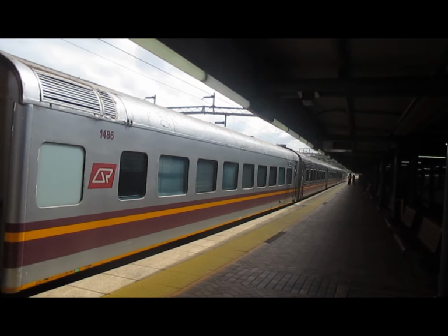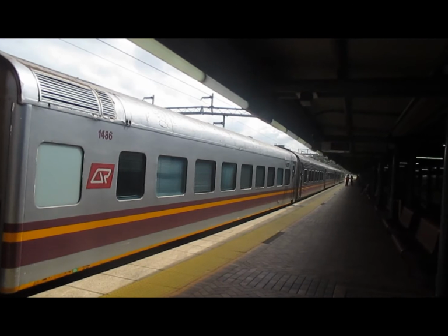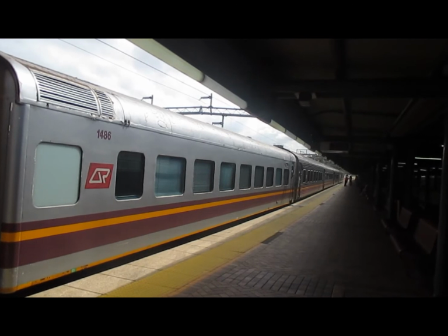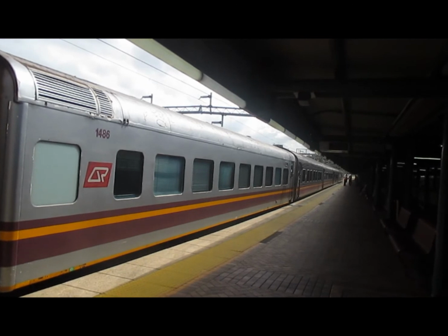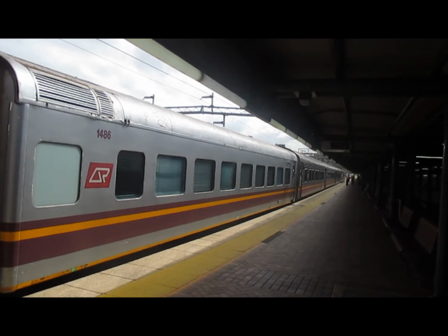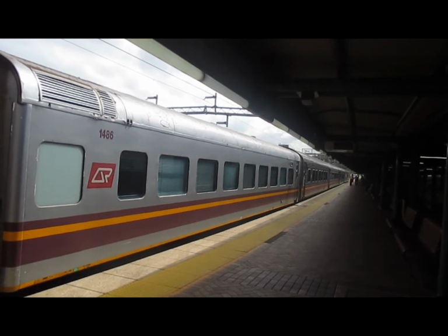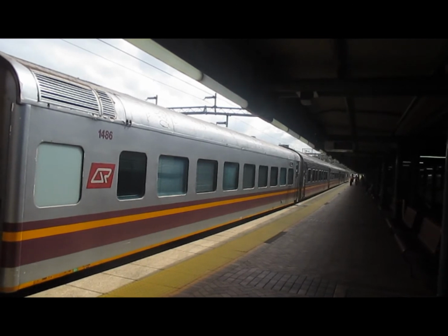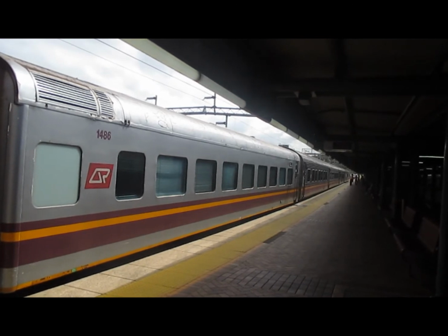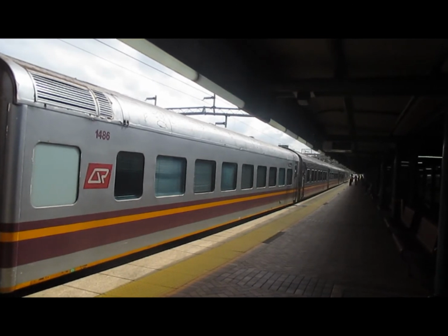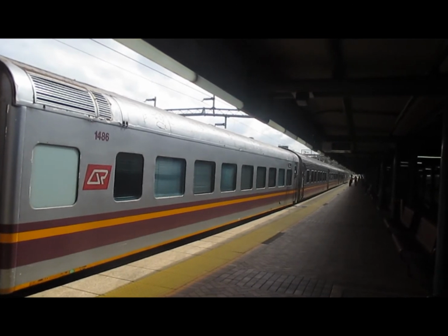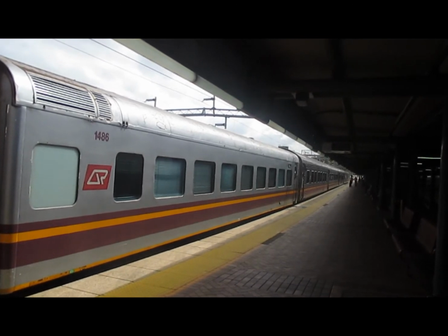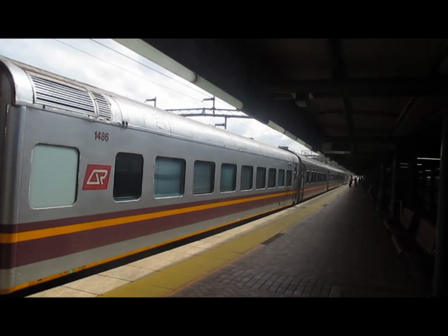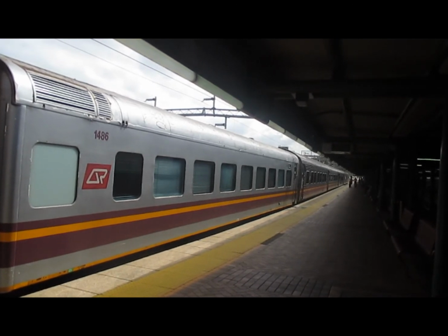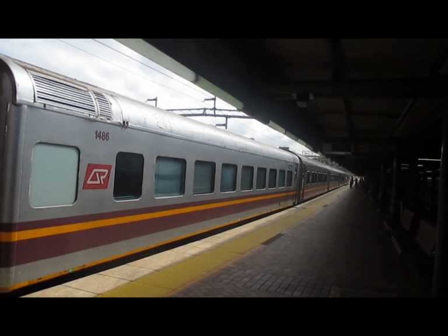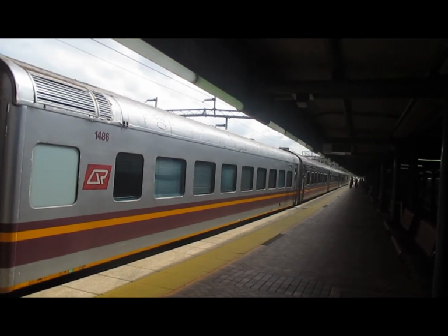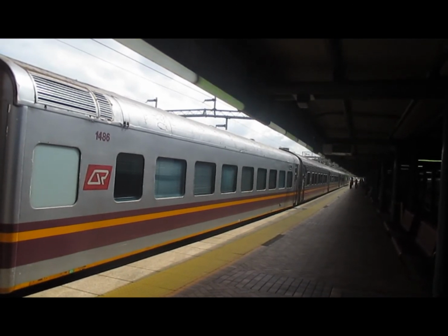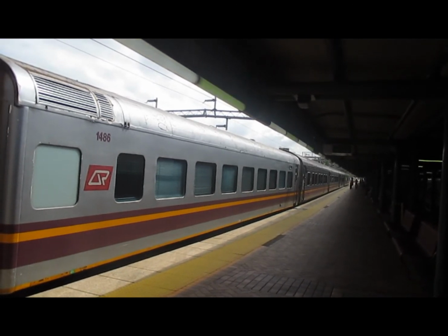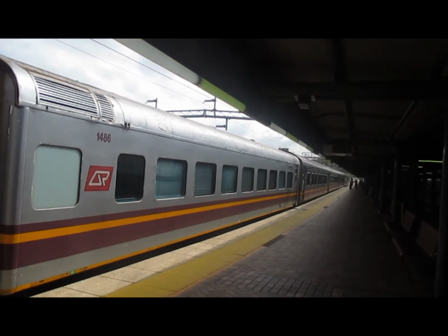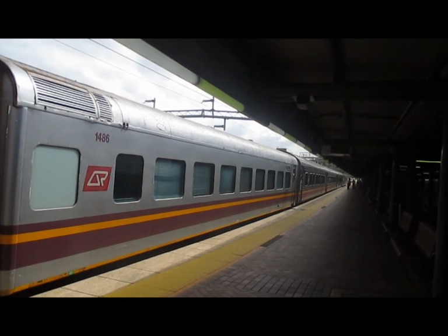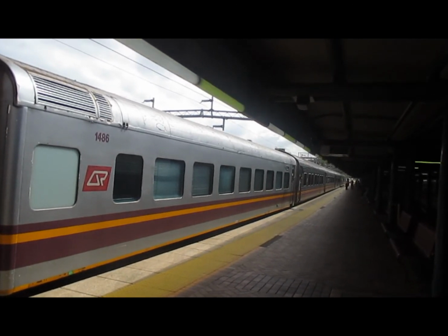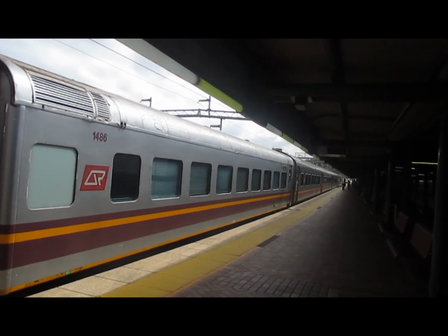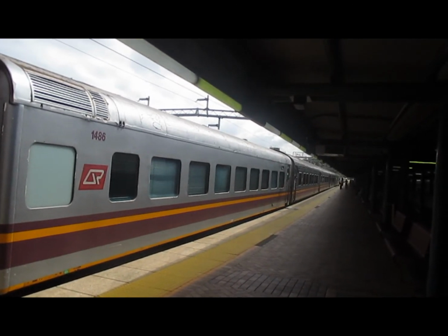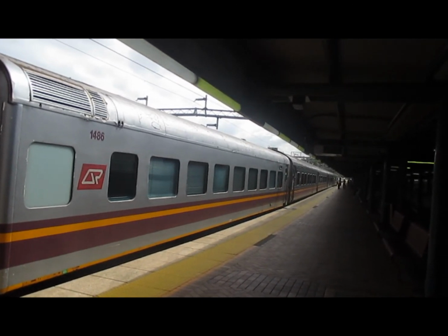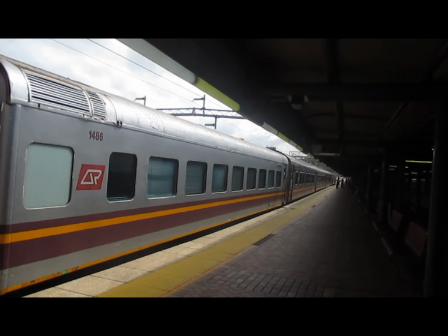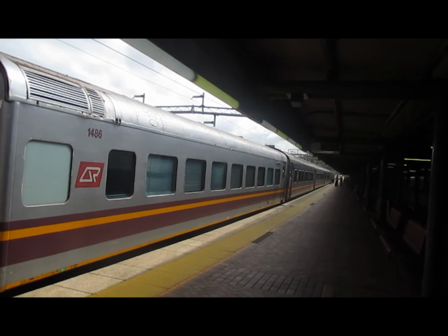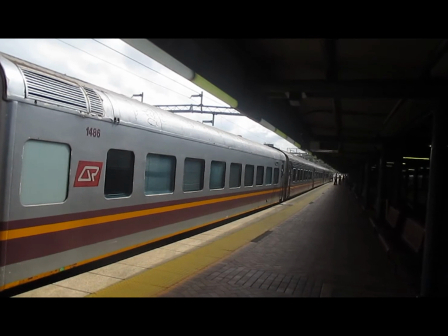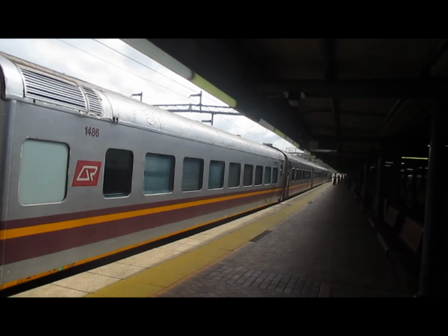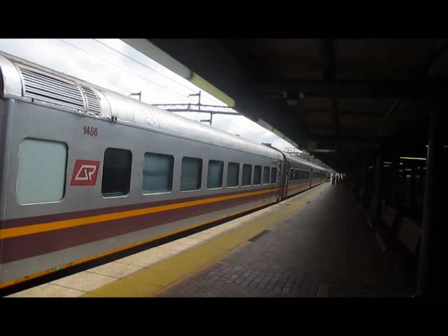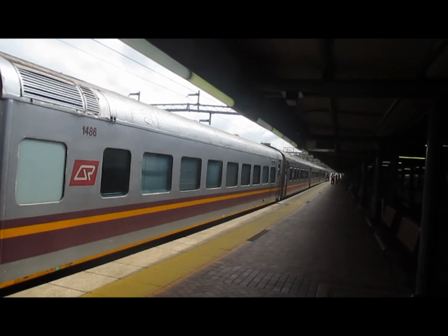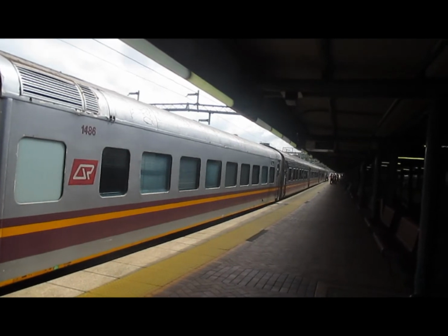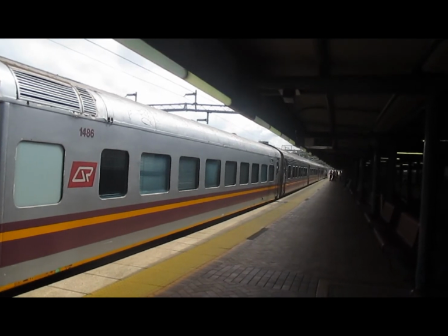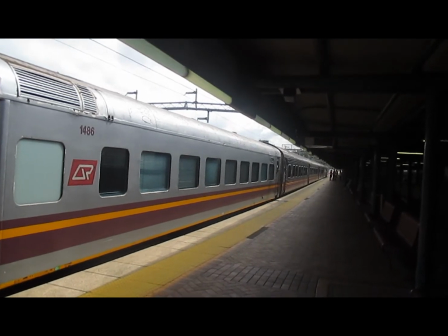This train is intended to run for the next 15 to 20 years.